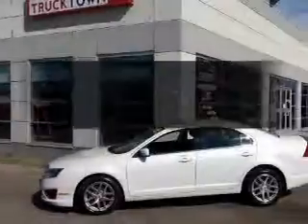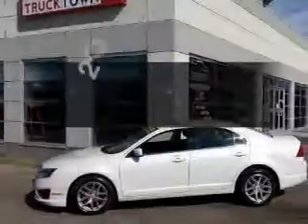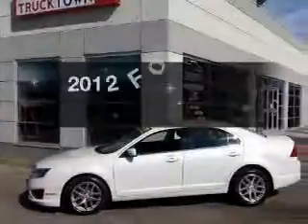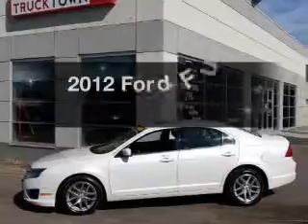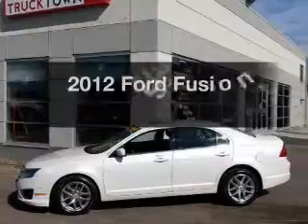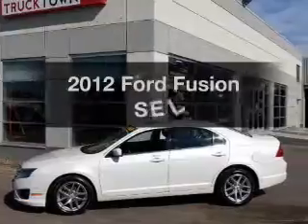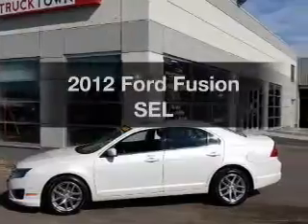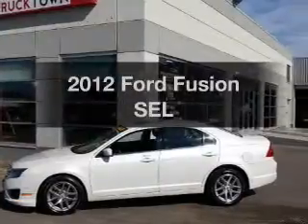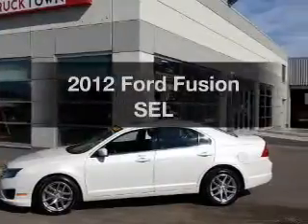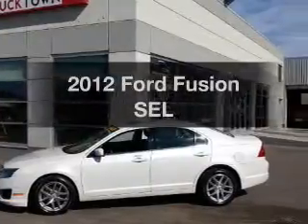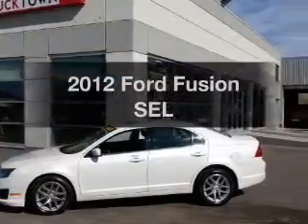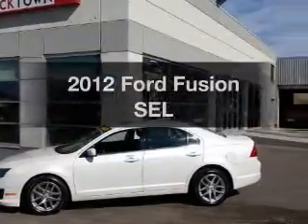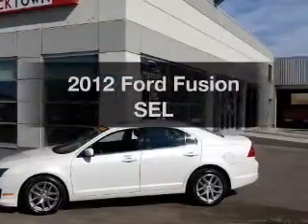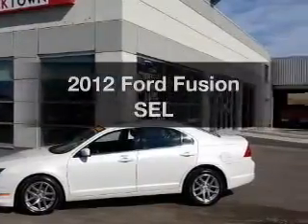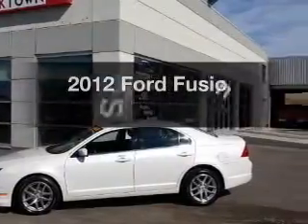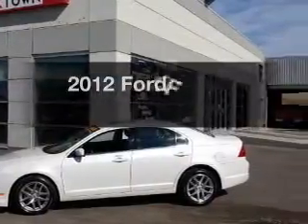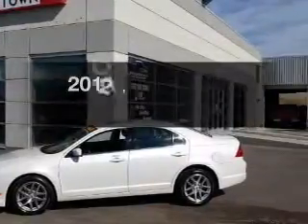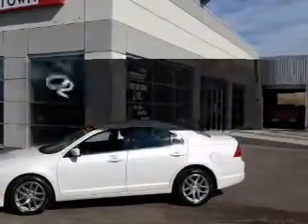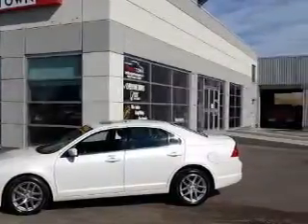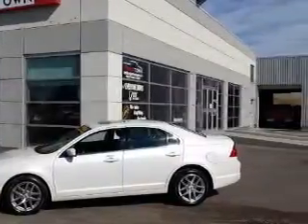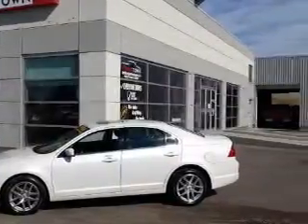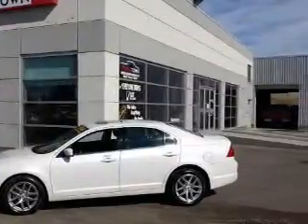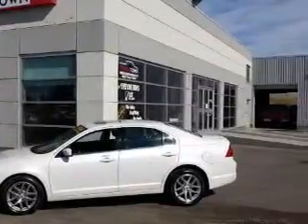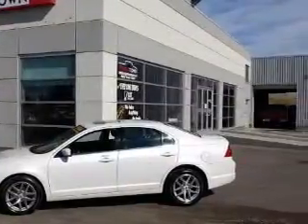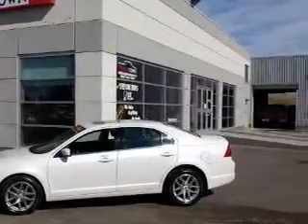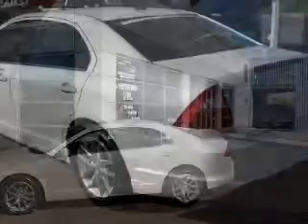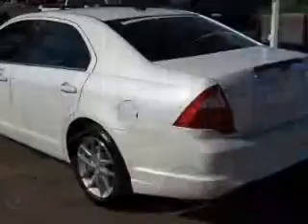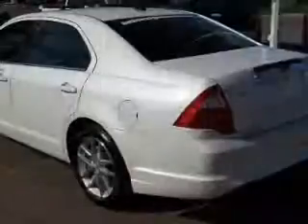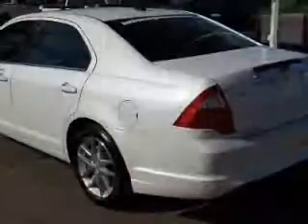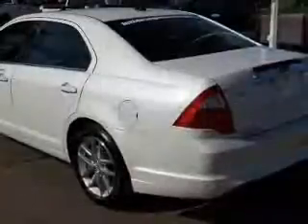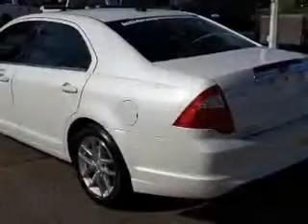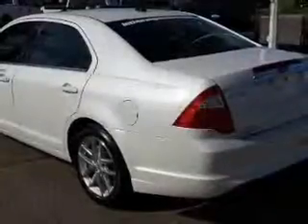Imagine yourself in this 2012 Ford Fusion. This is the set of wheels you've been looking for.